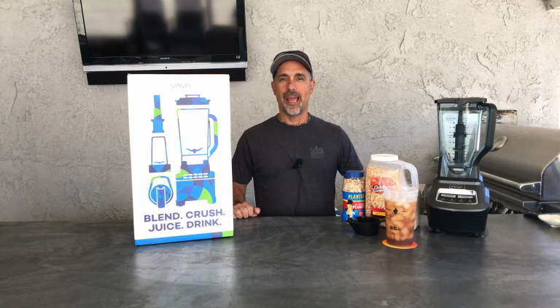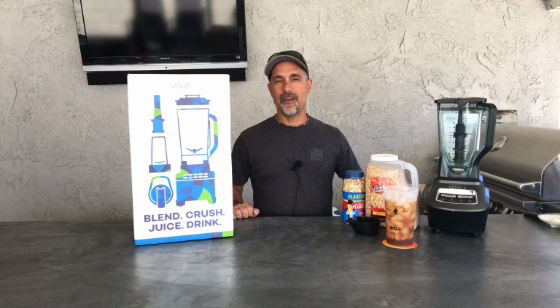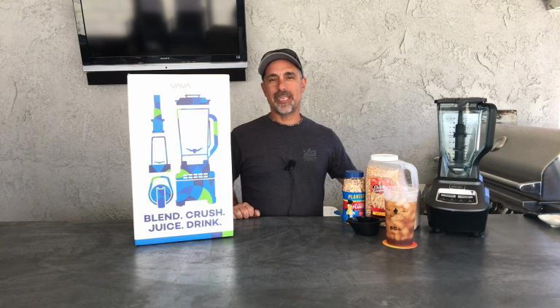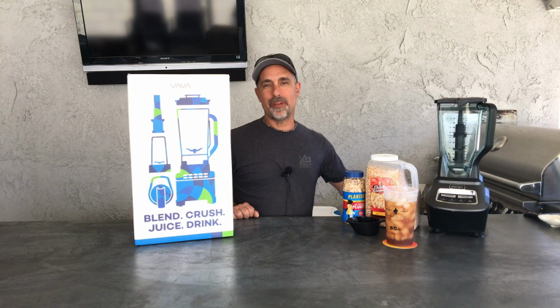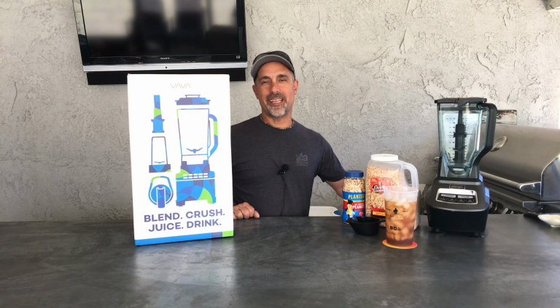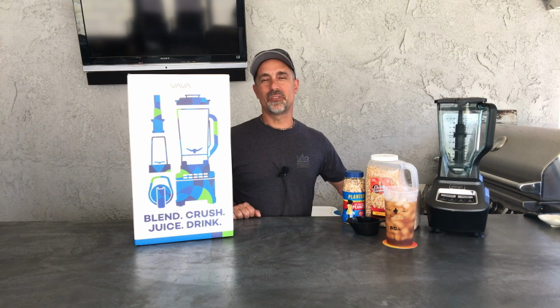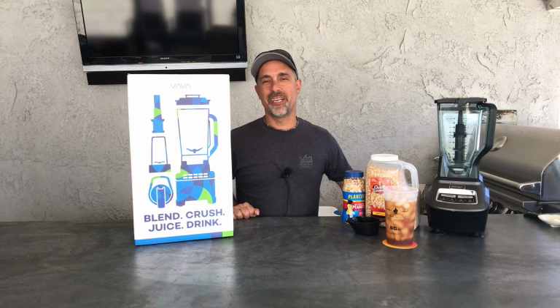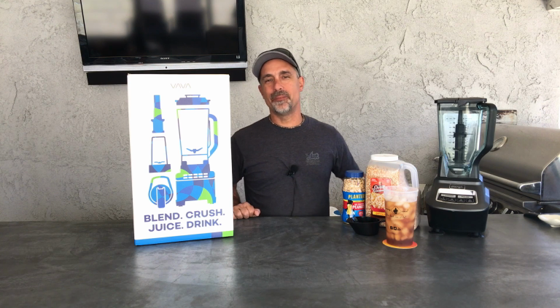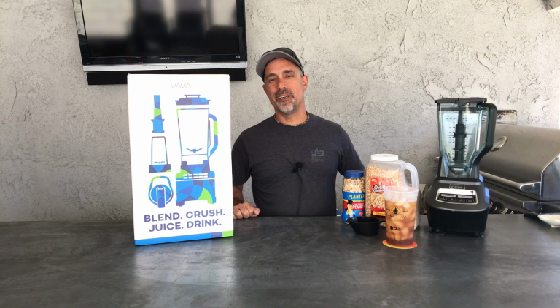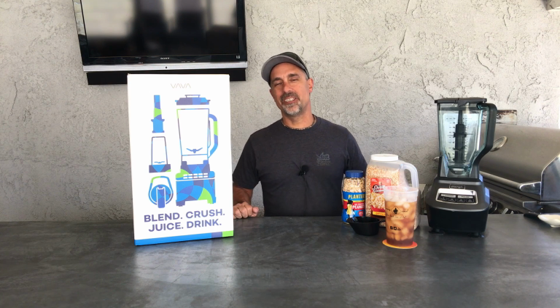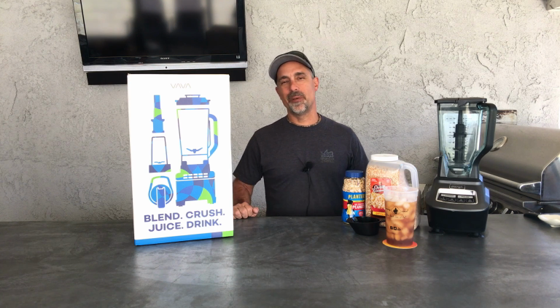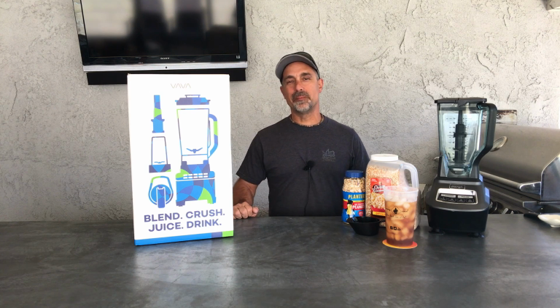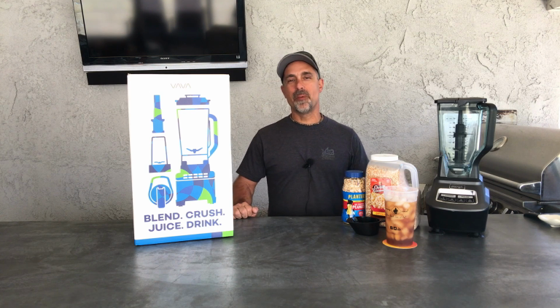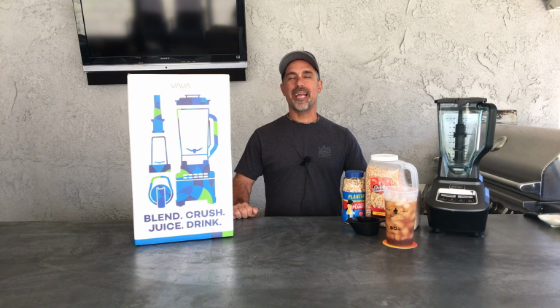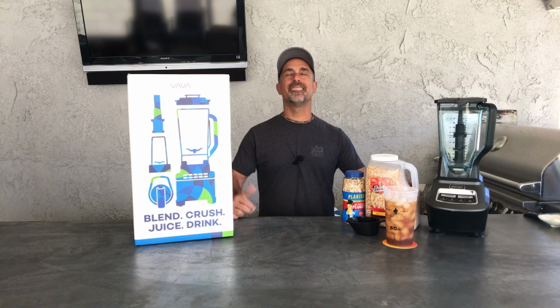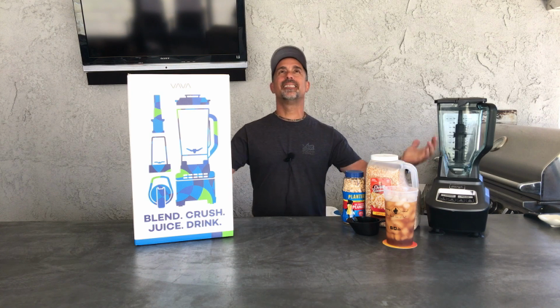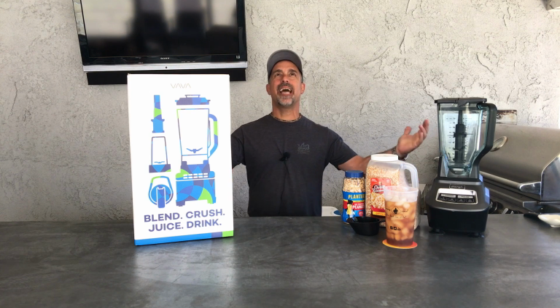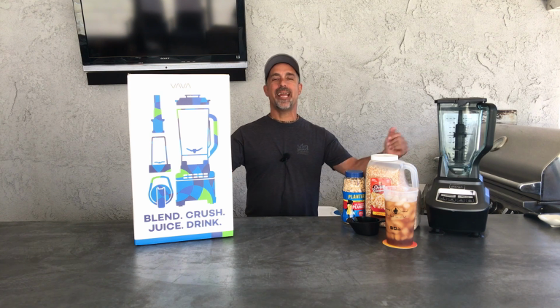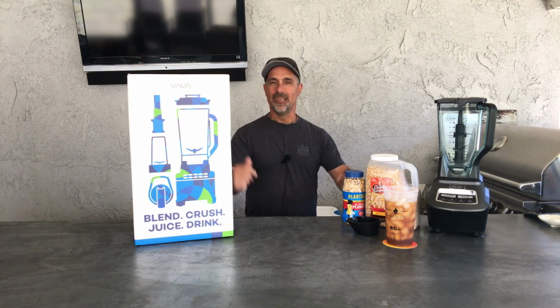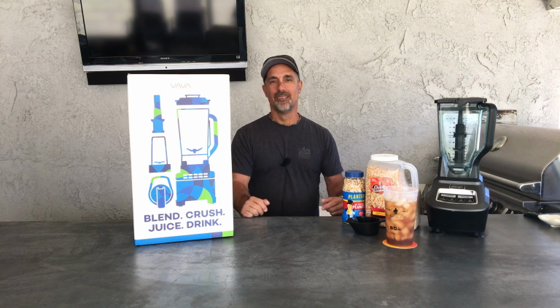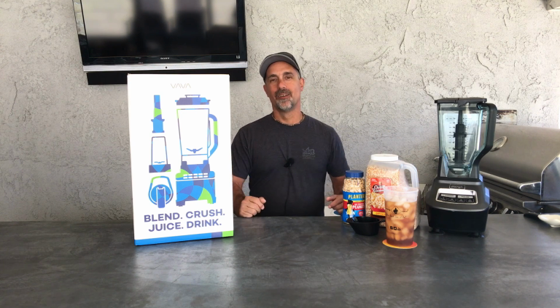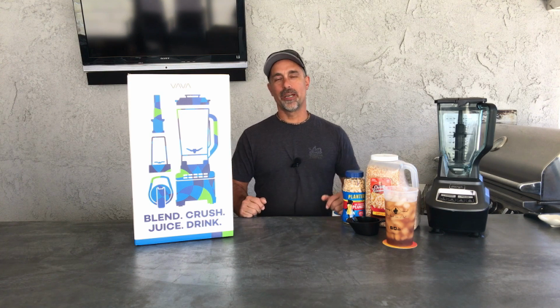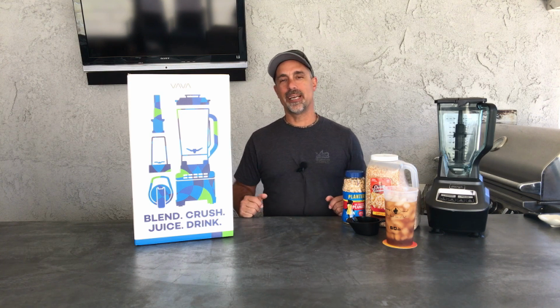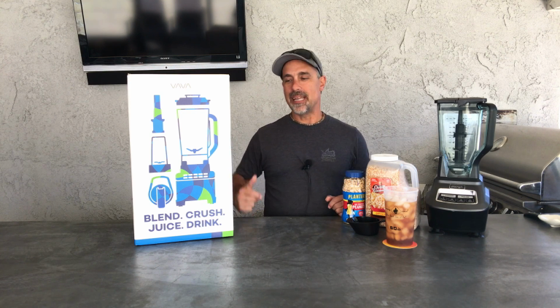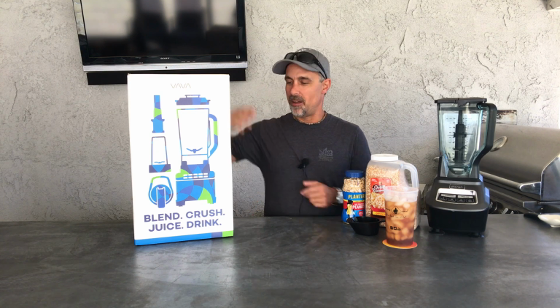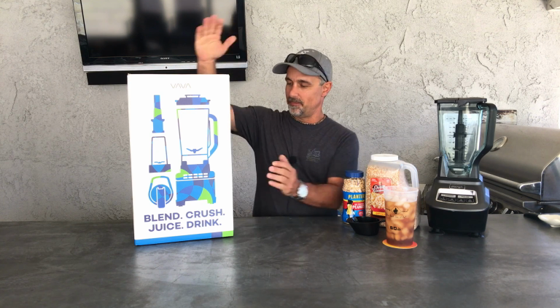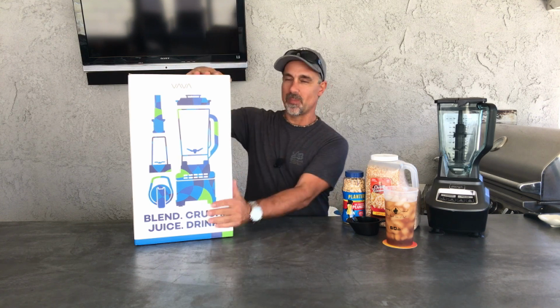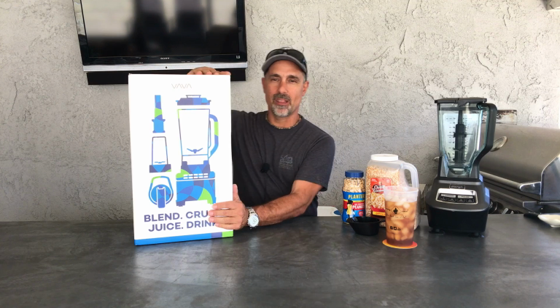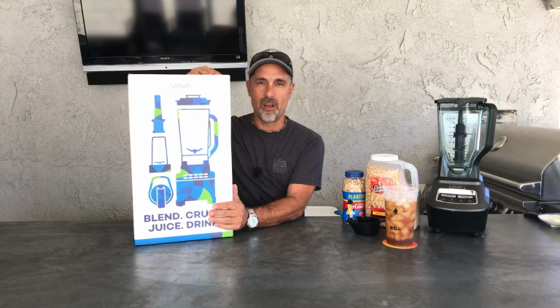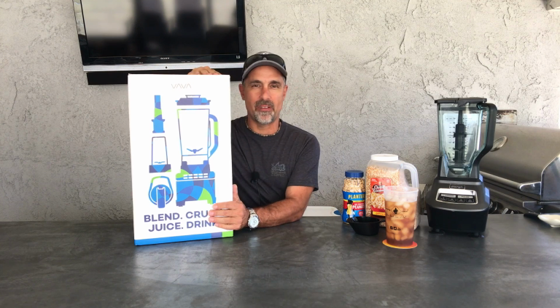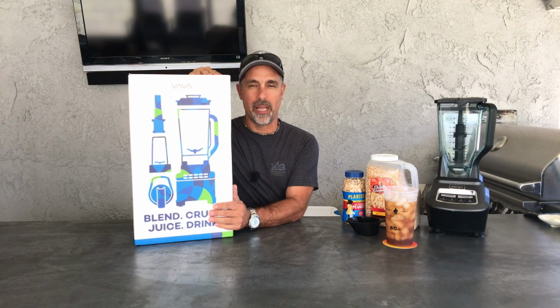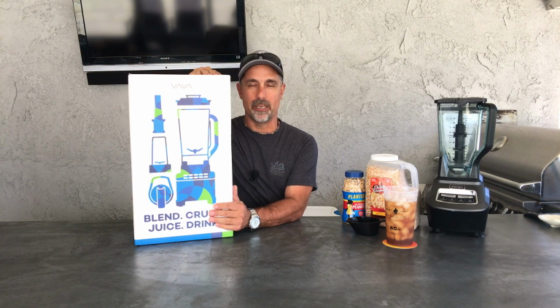Hey, what's happening? Thanks for tuning in to Burning Cereal. My name is Mike, and today we're going to test out the Vava Blender.